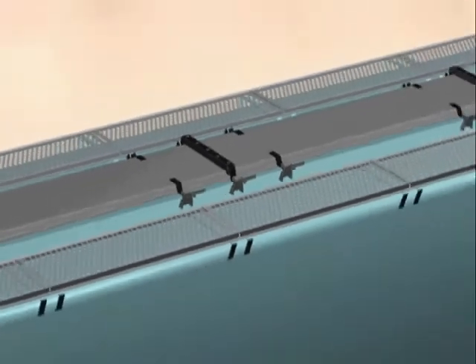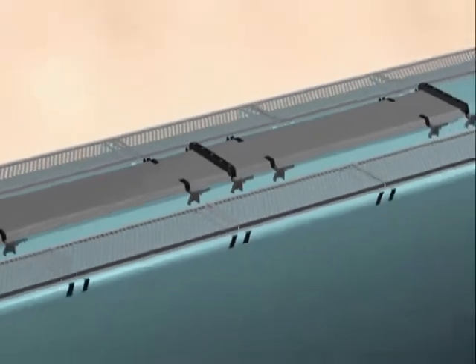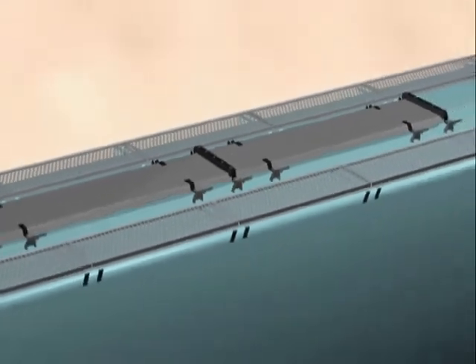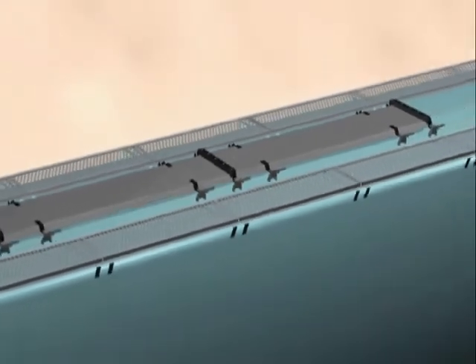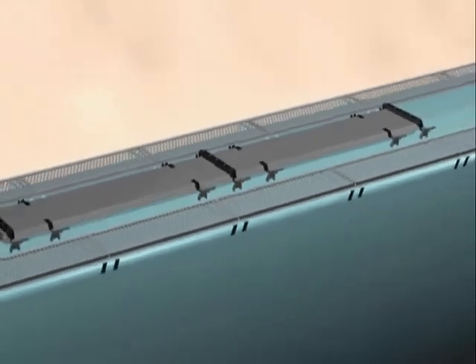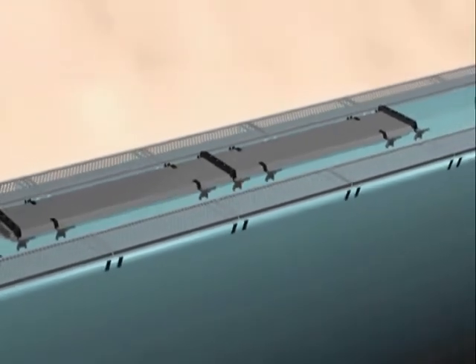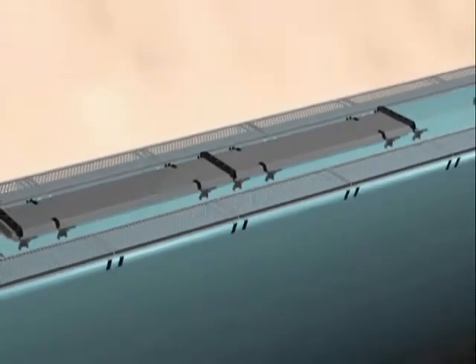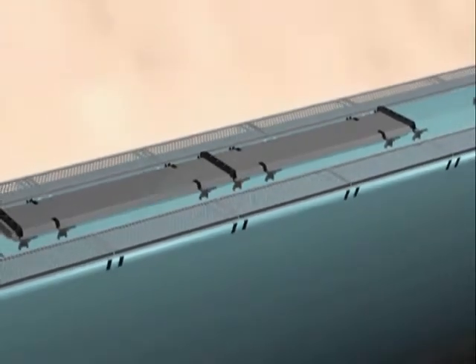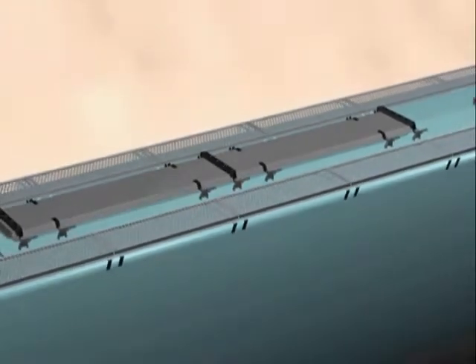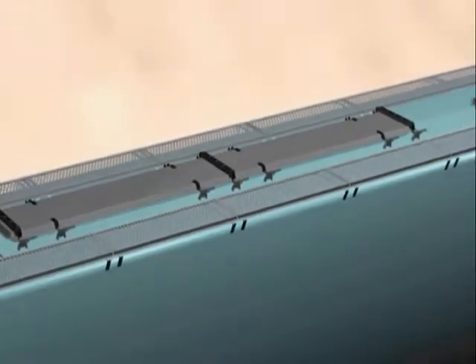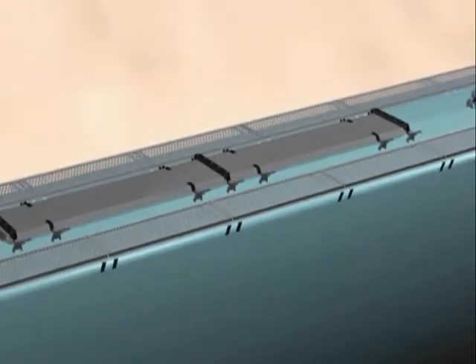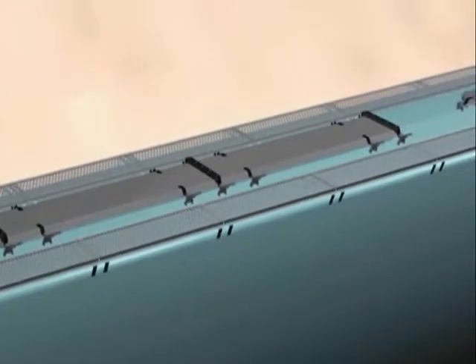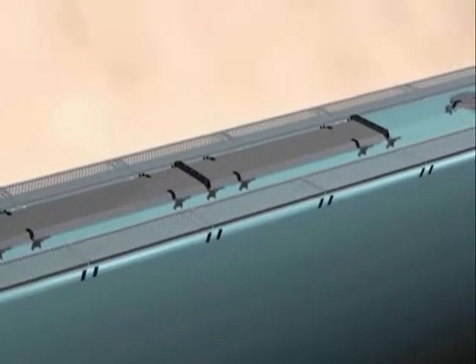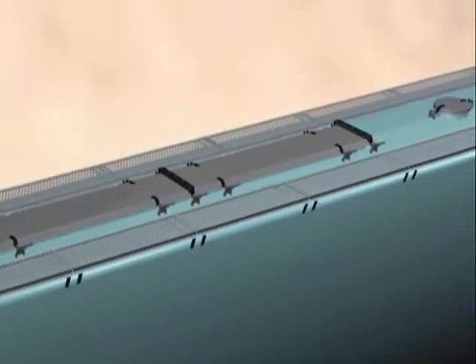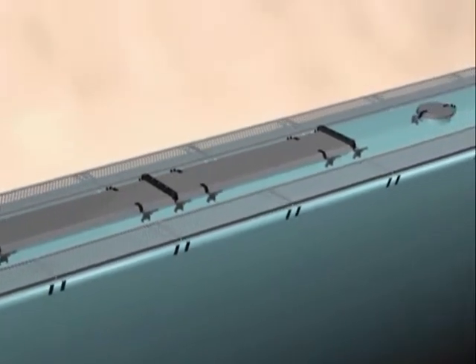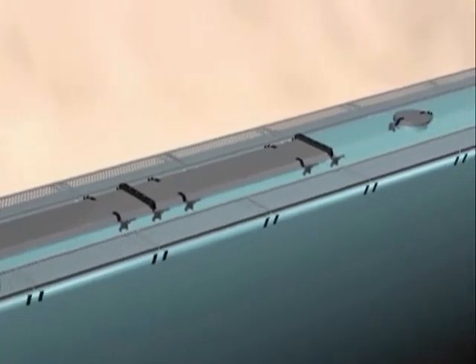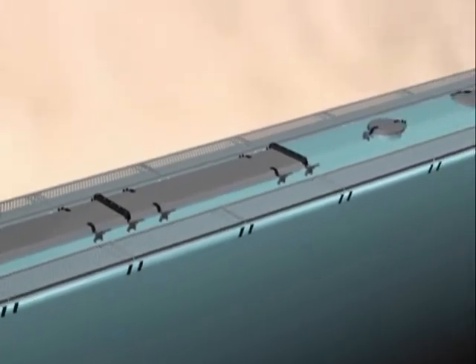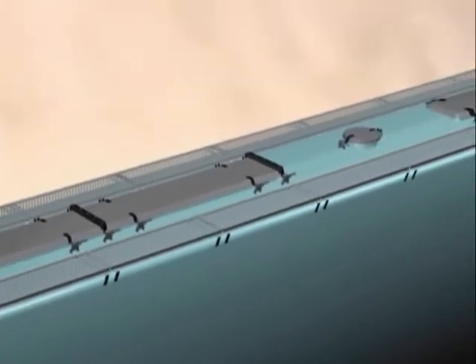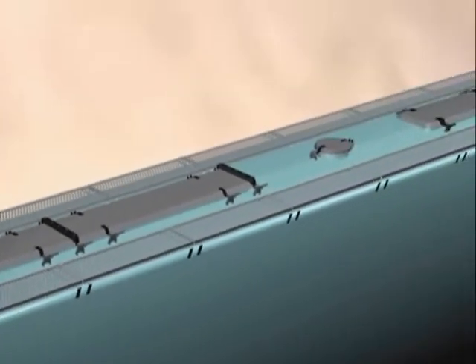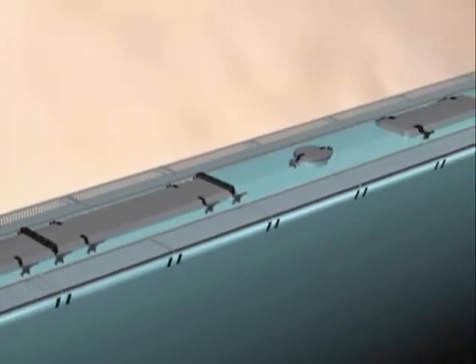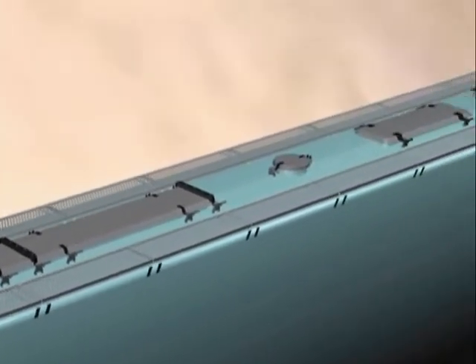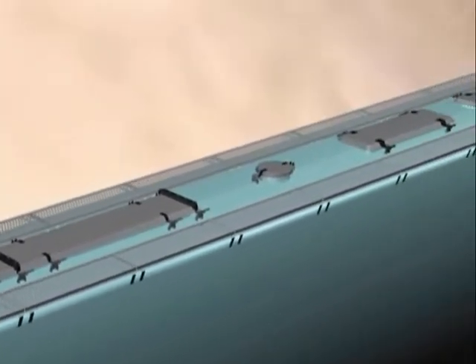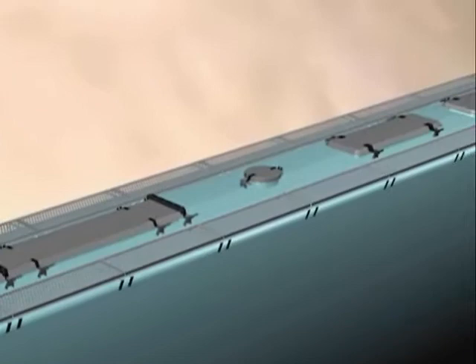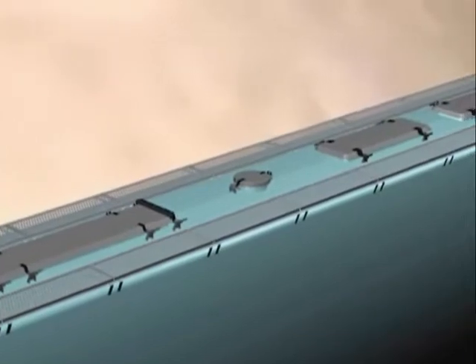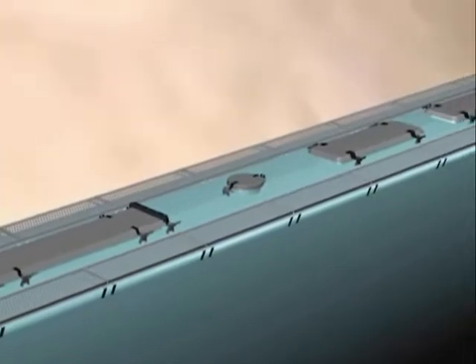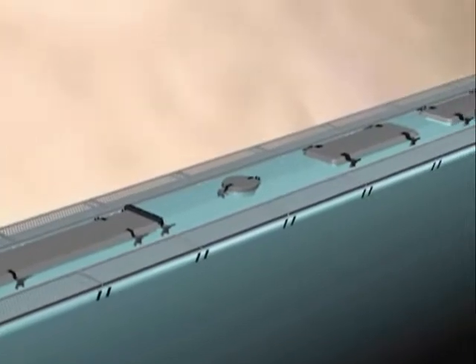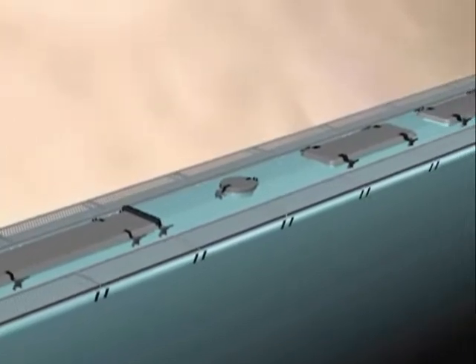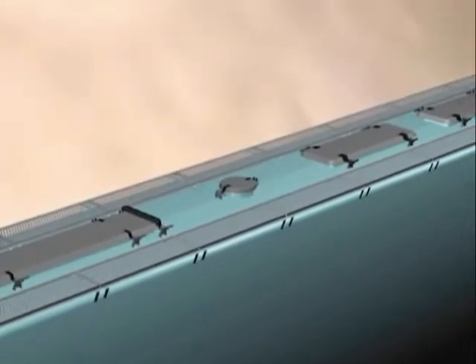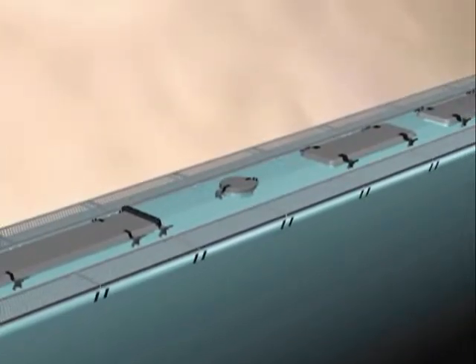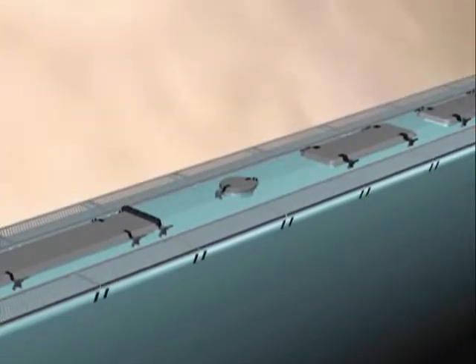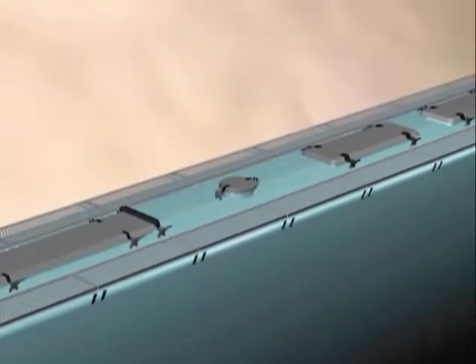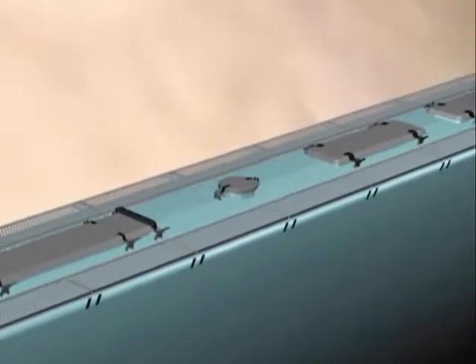As an additional safety feature, each lock has a seal hole through which a lock can be inserted to prevent unwanted opening.